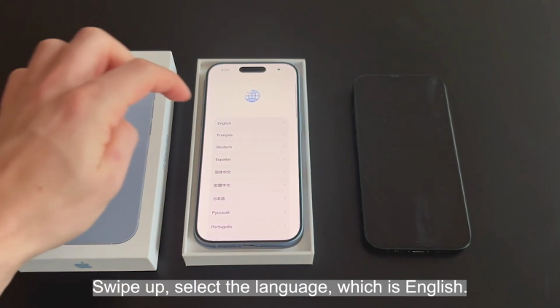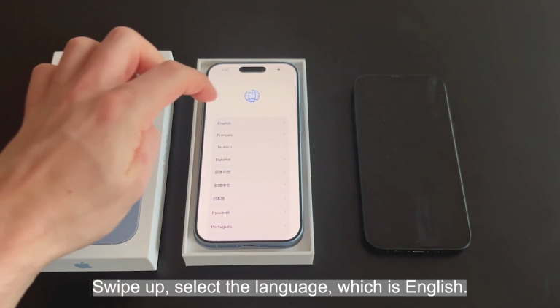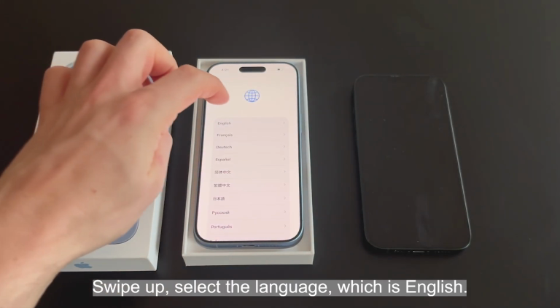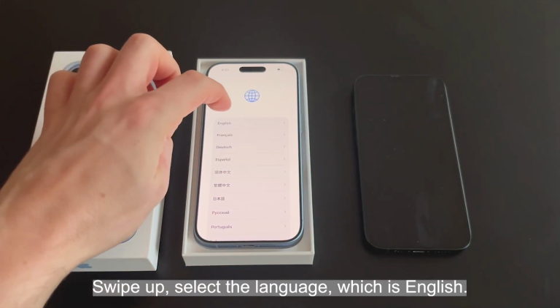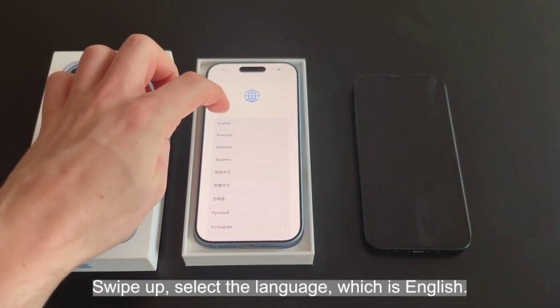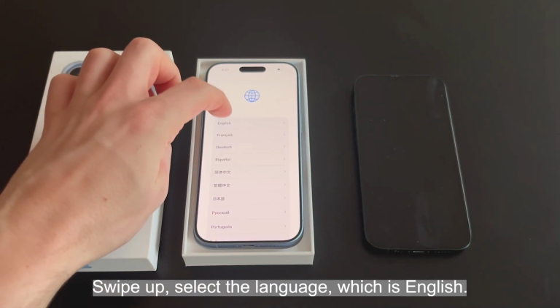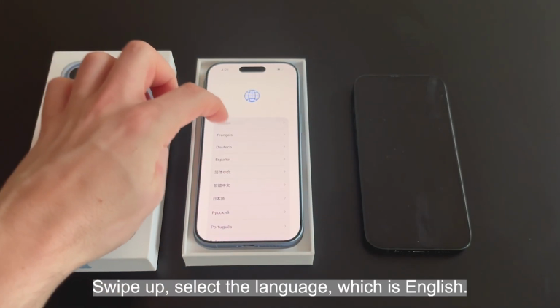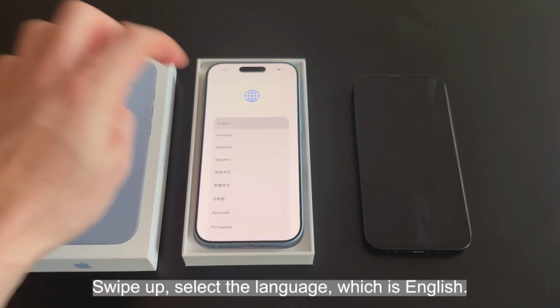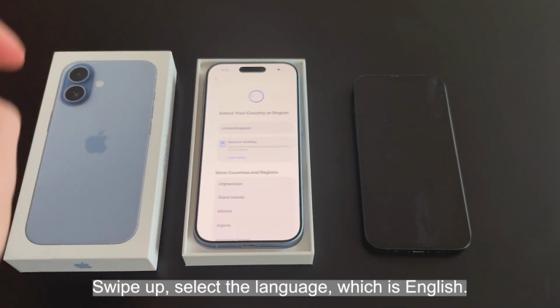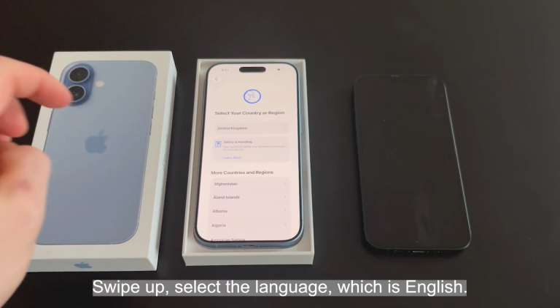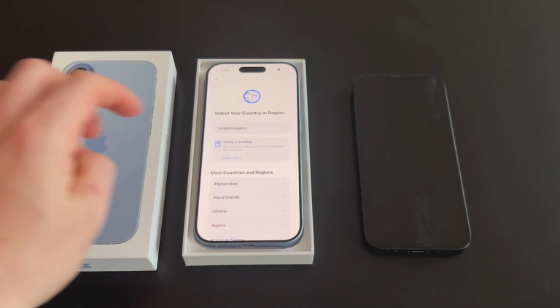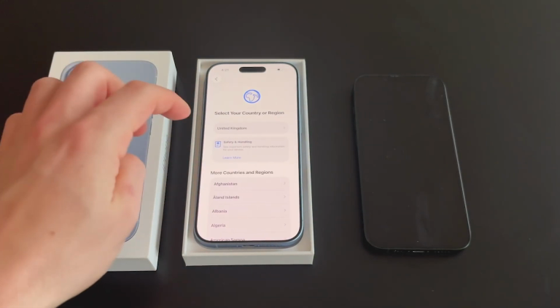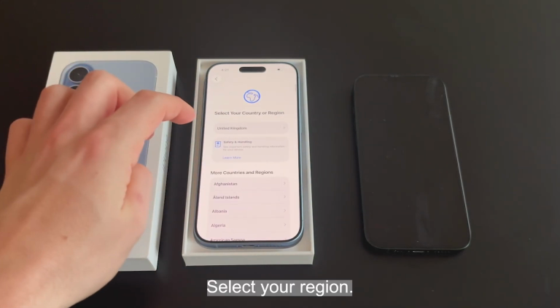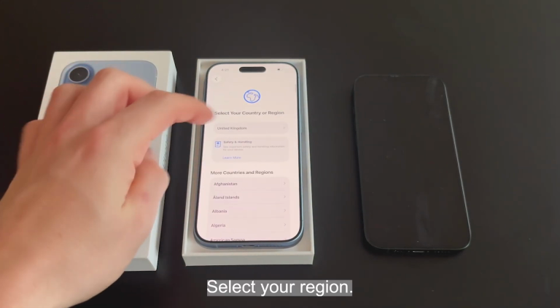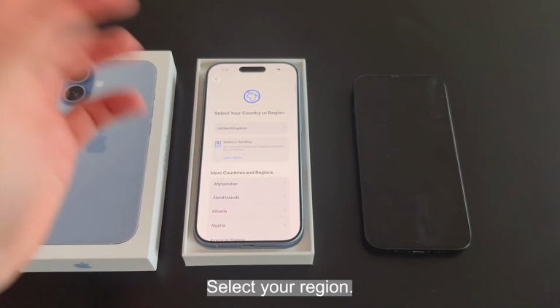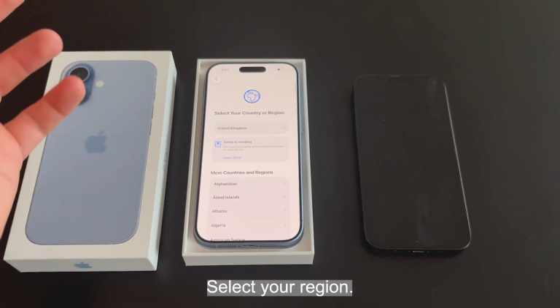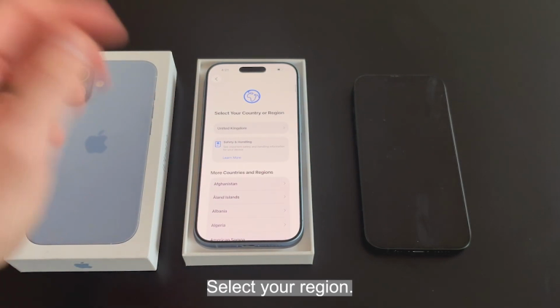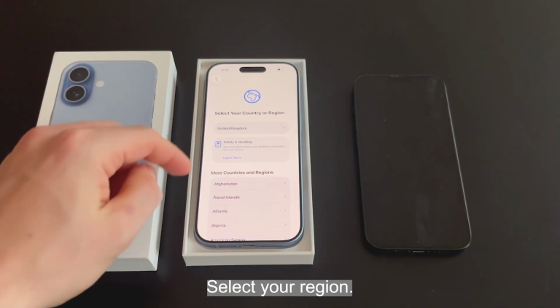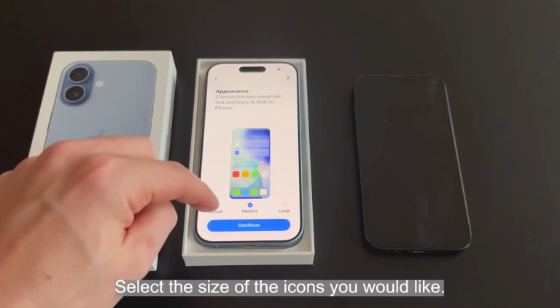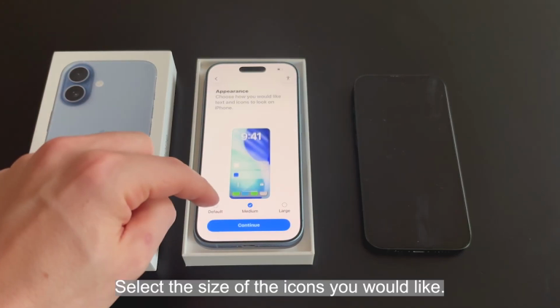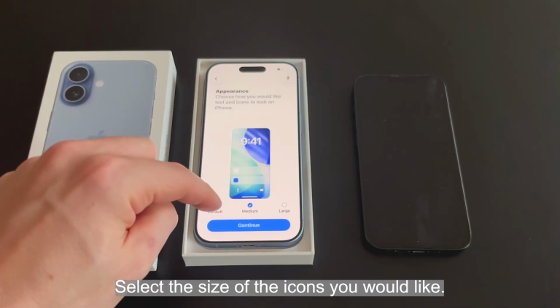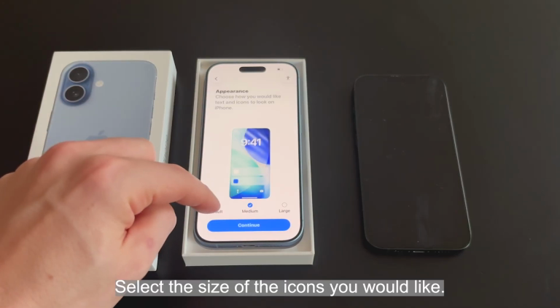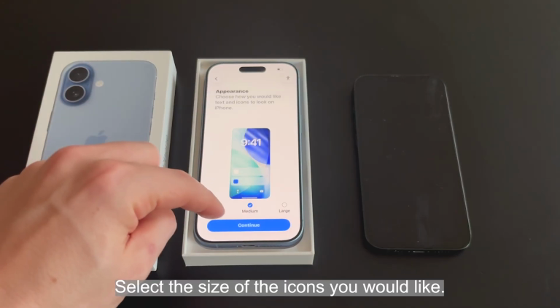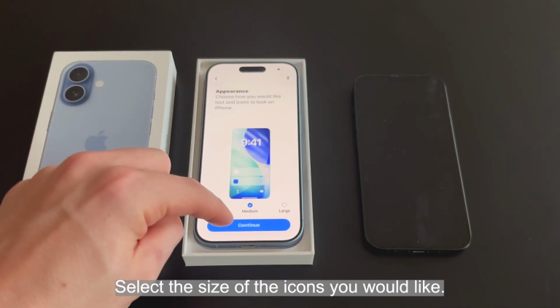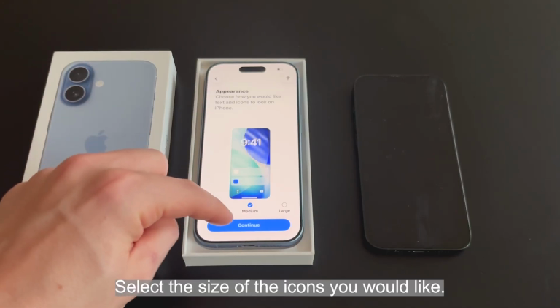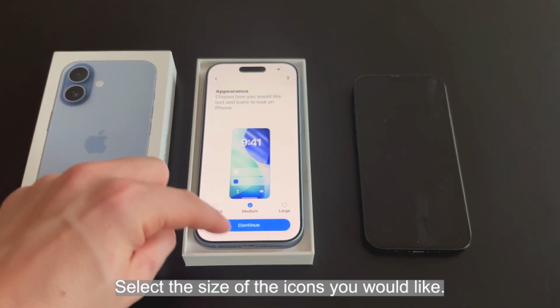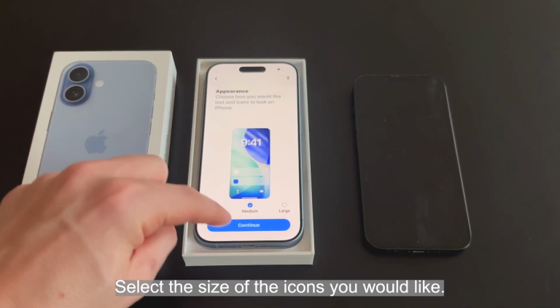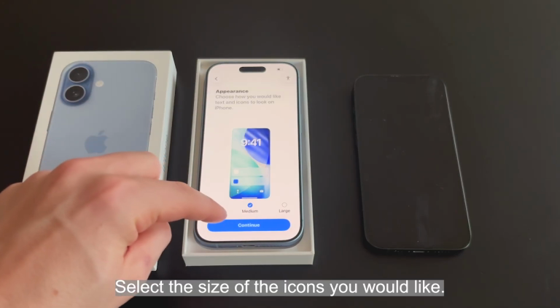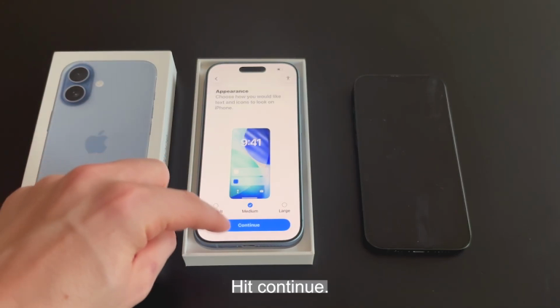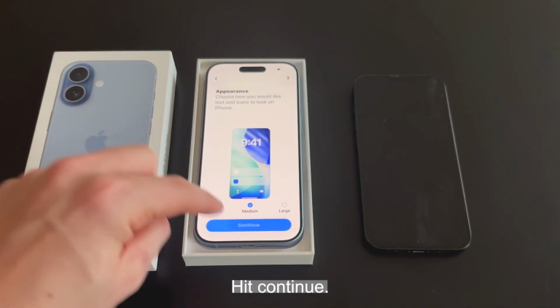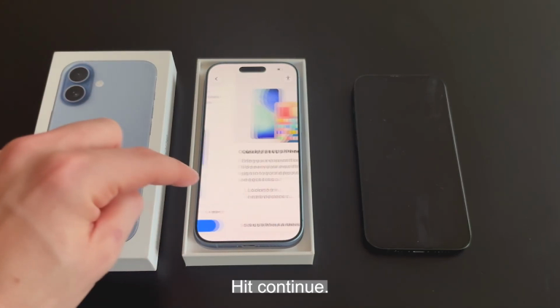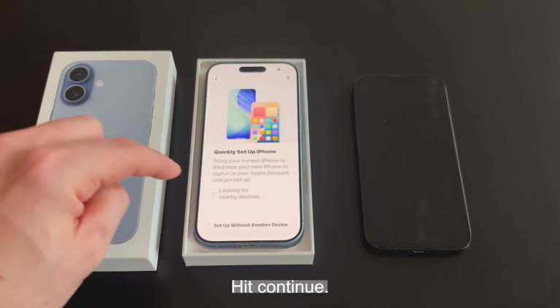Select the language, which is English. Select your region. Select the size of the icons you would like. Hit continue.